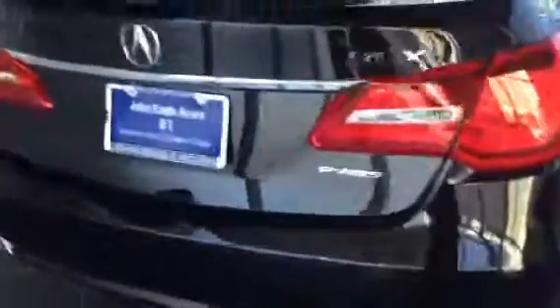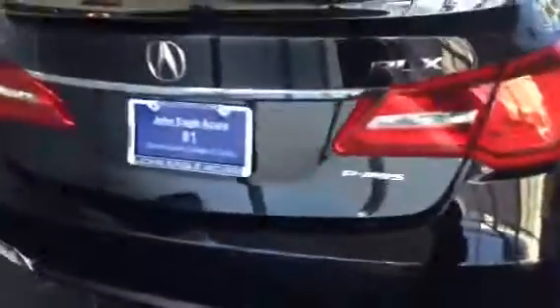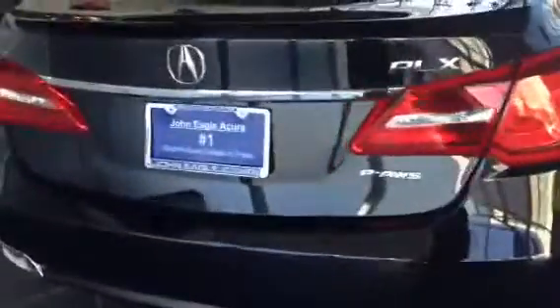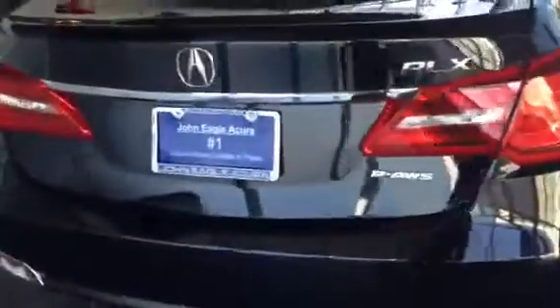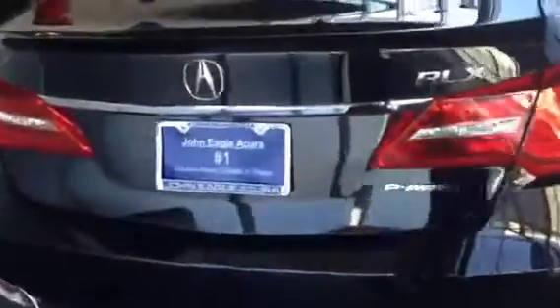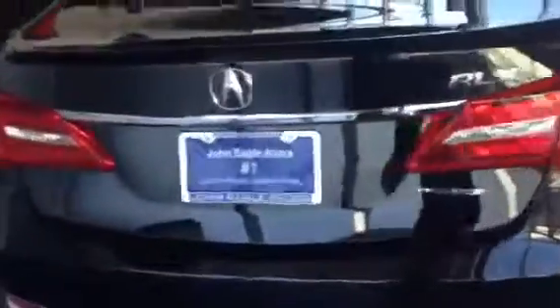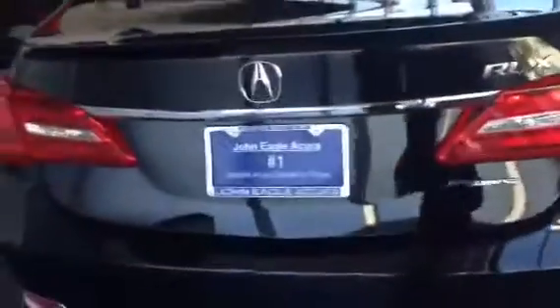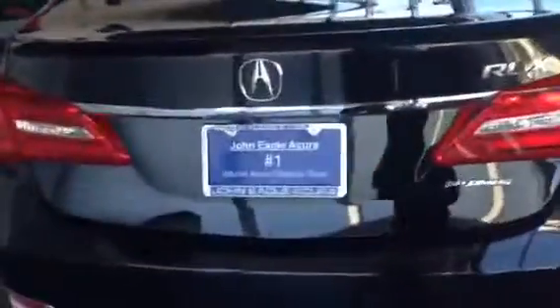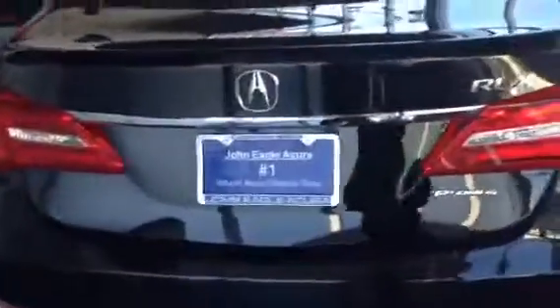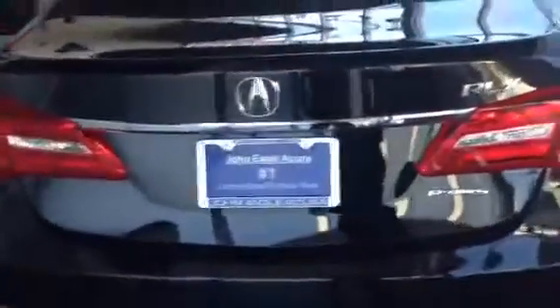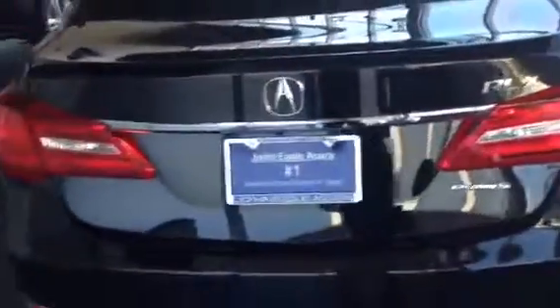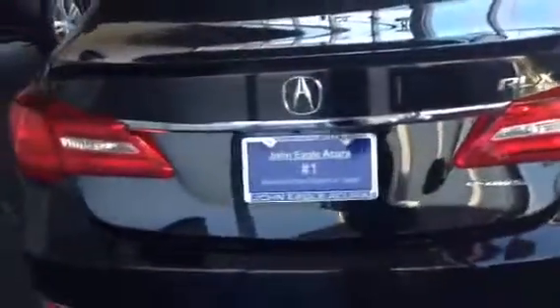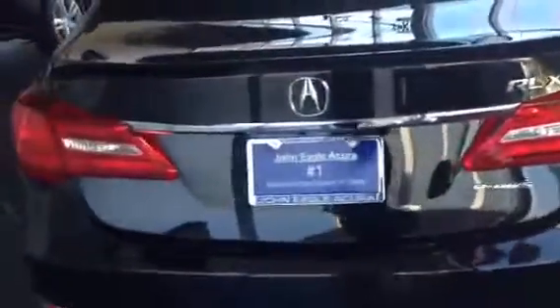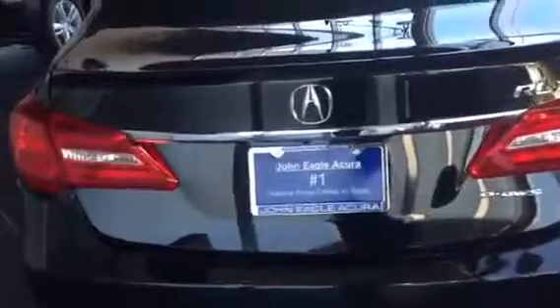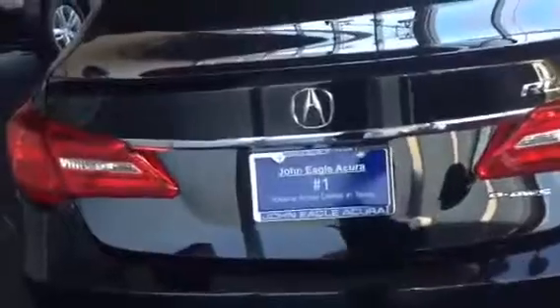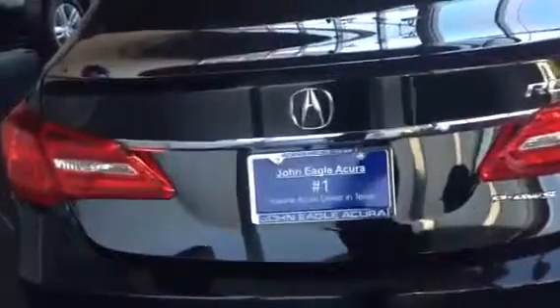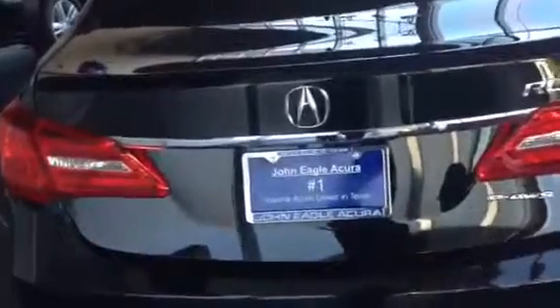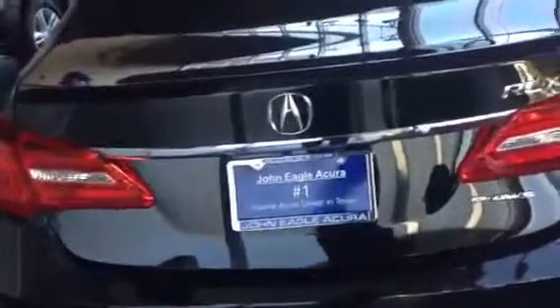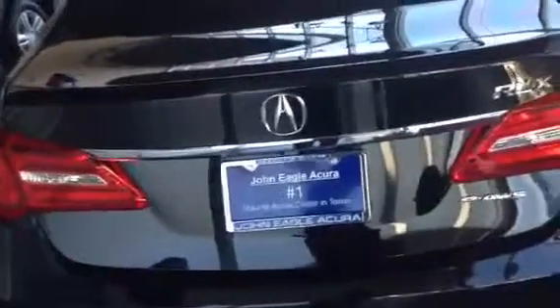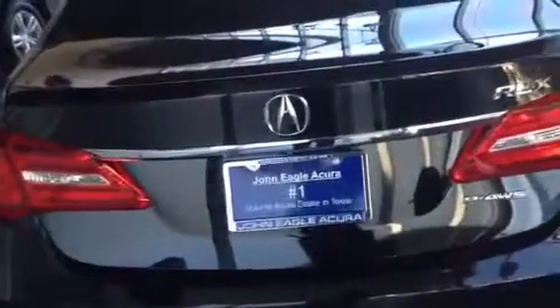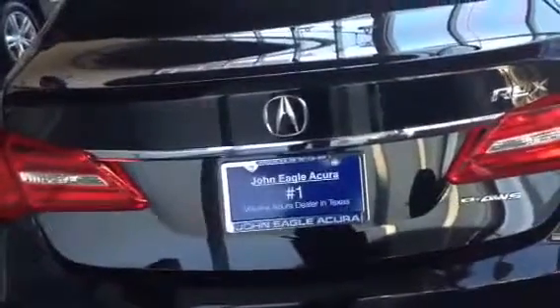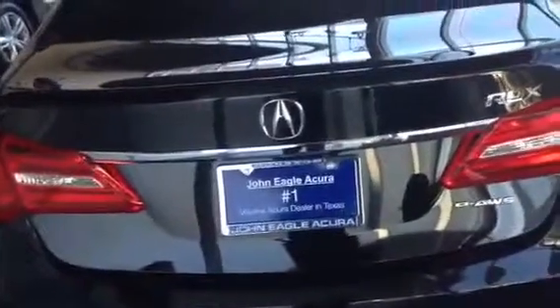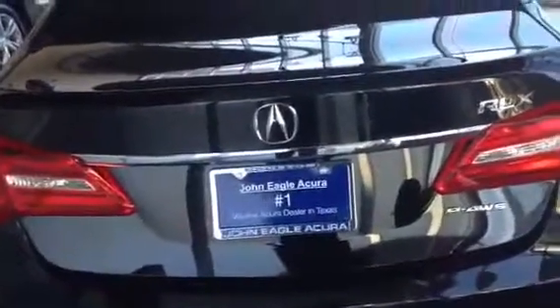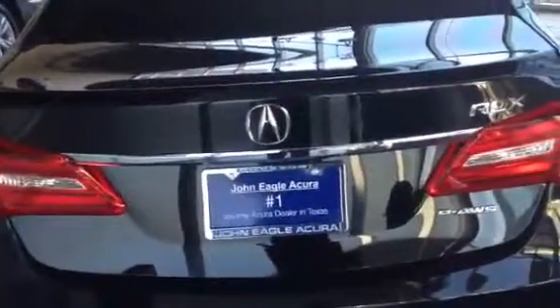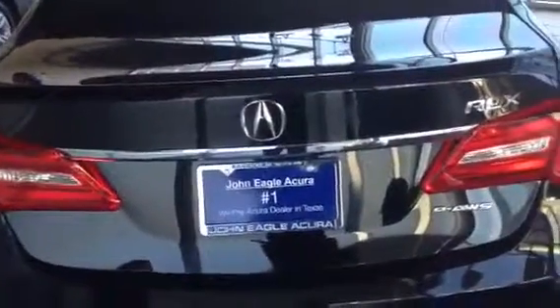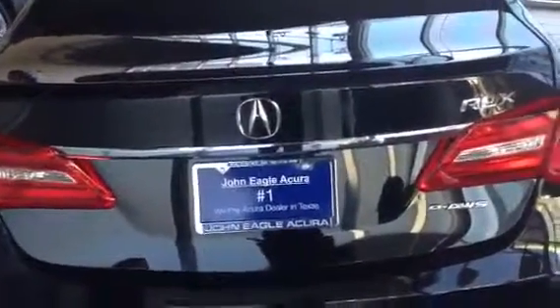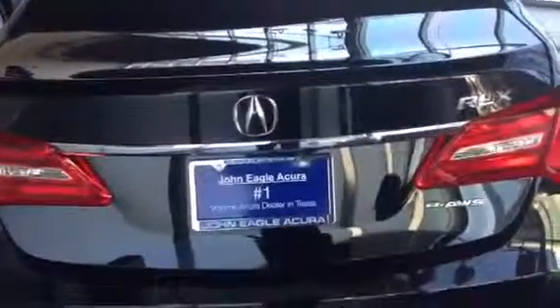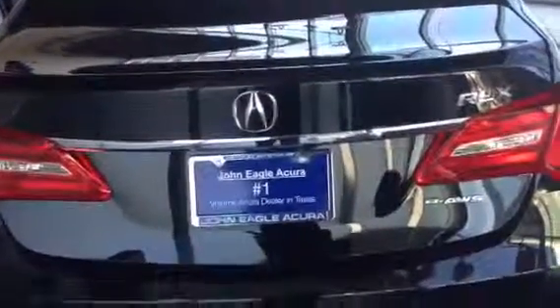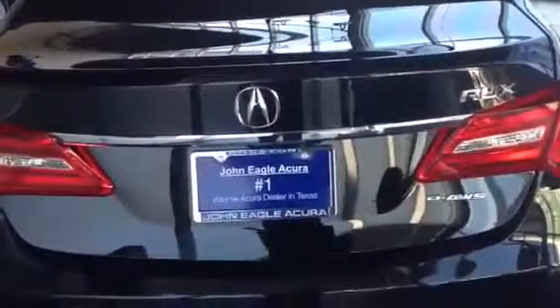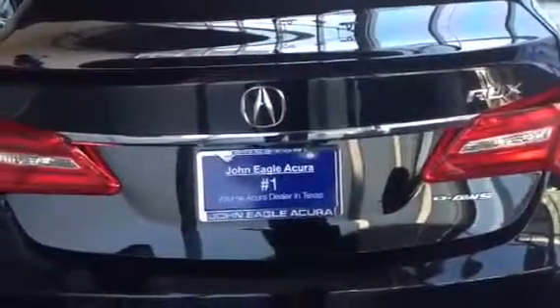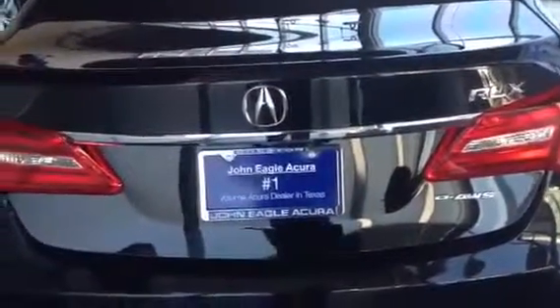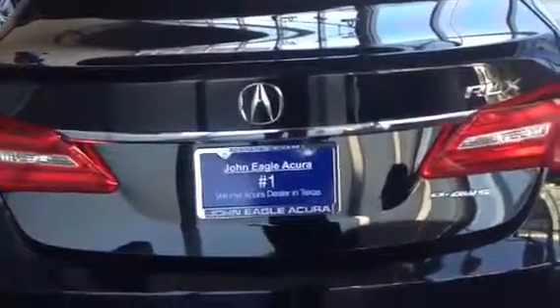Again, this is Jamar with John Ego Acura. Give me a call at 281-589-0600 or come on by.